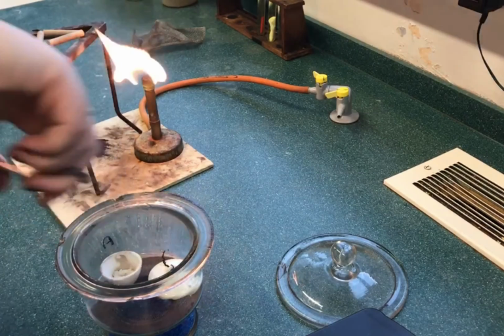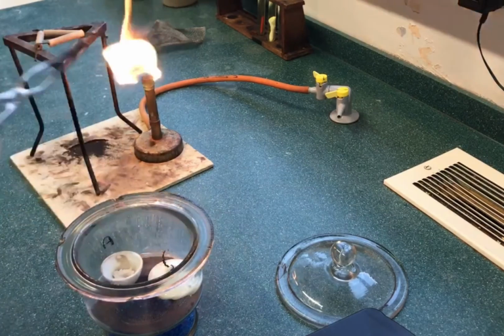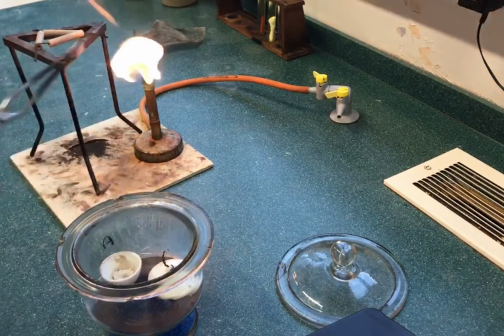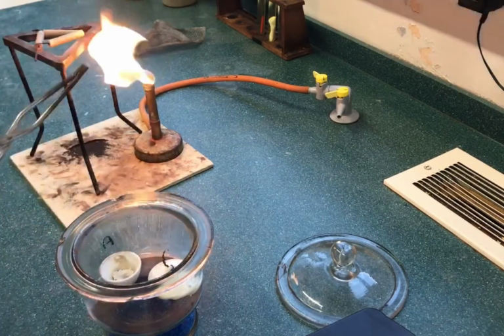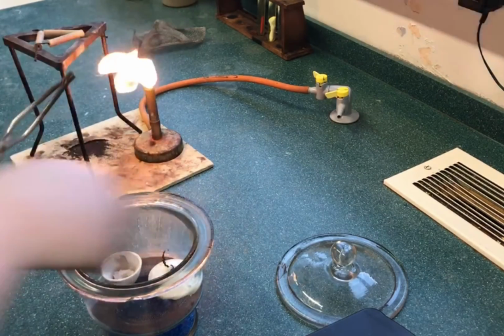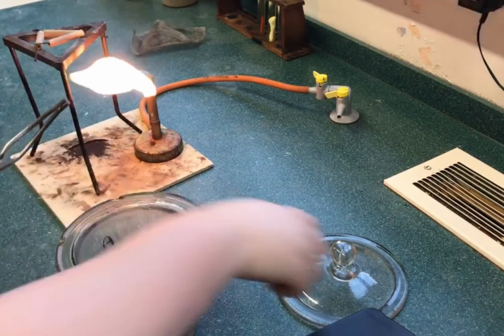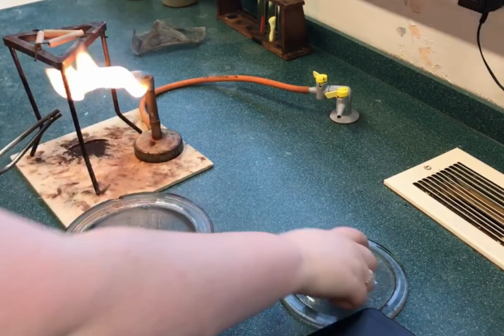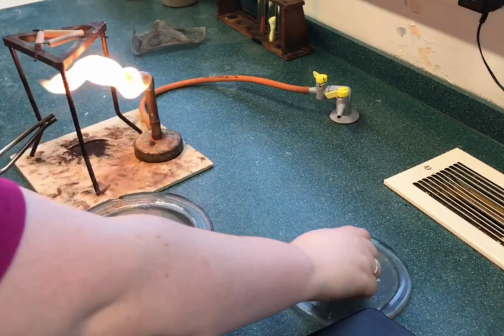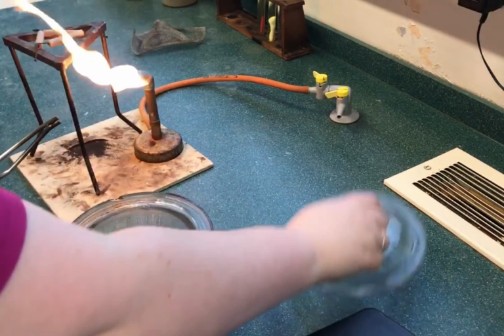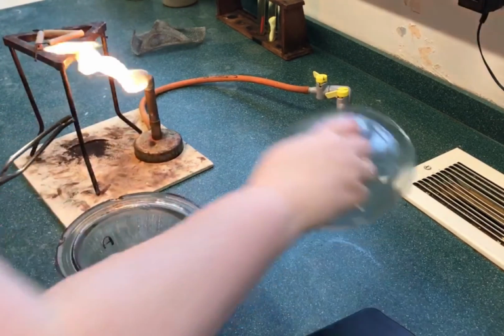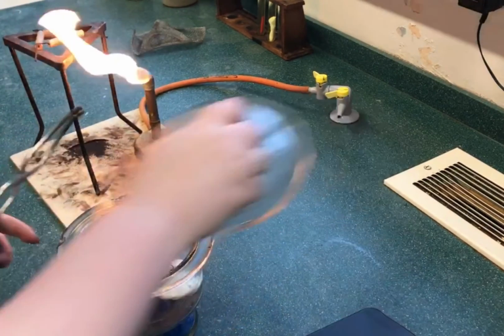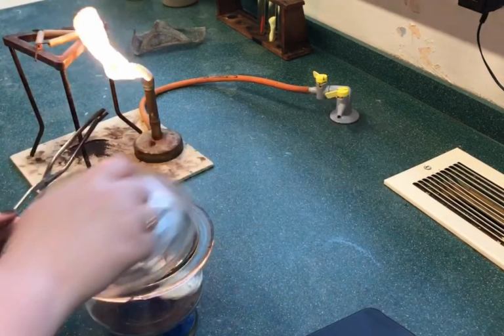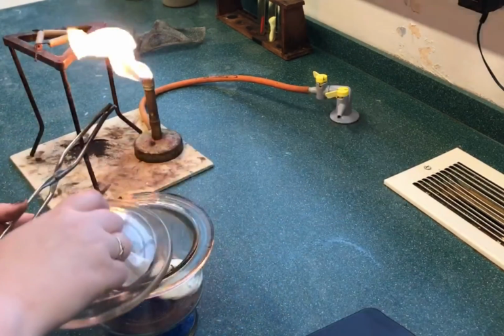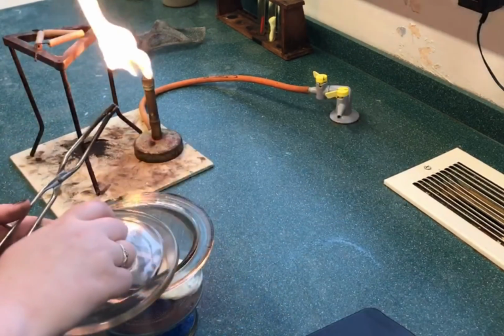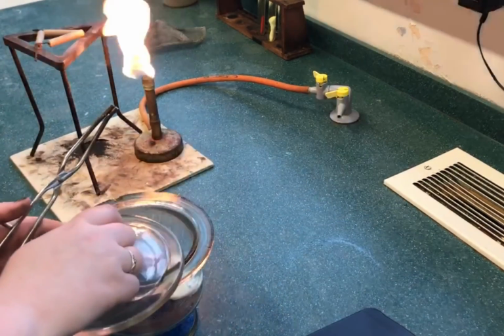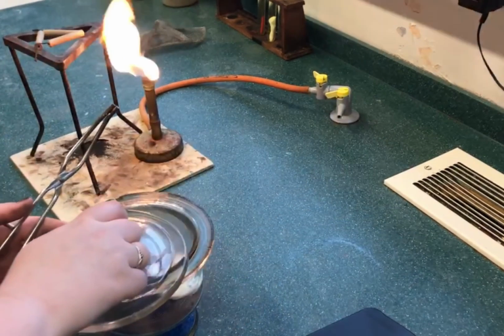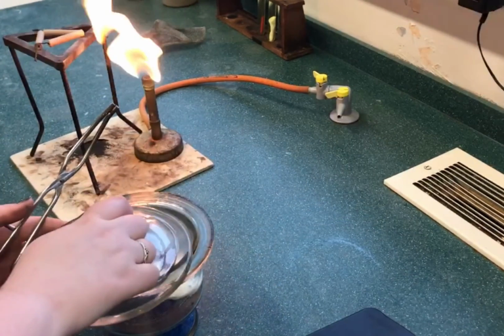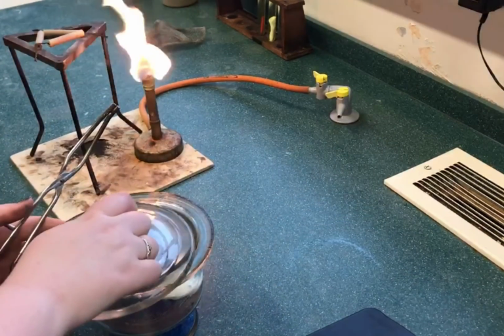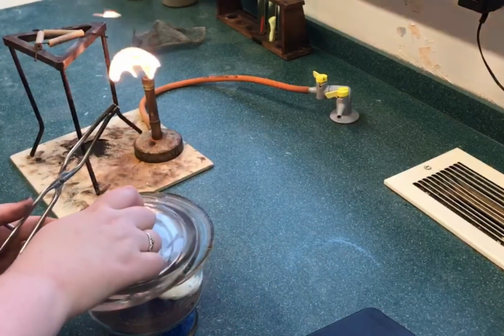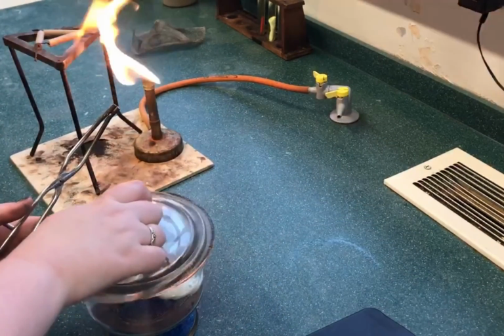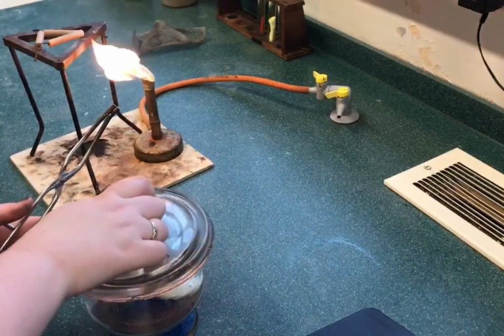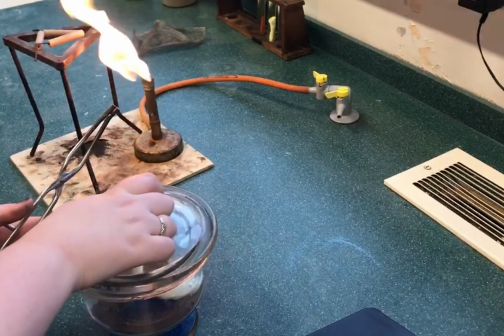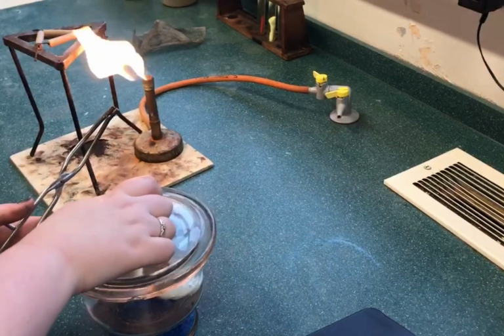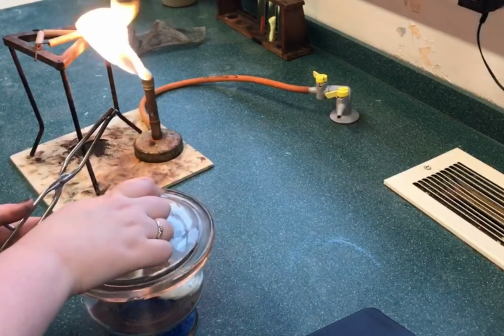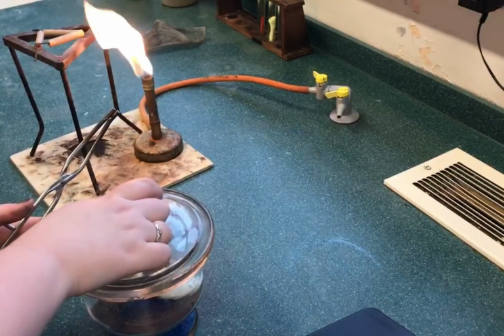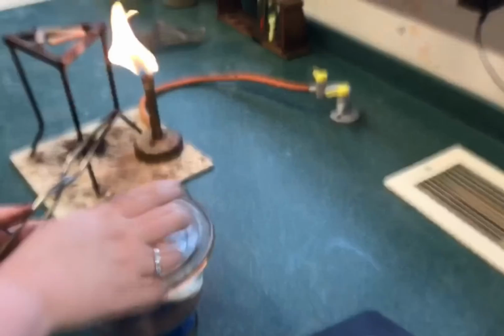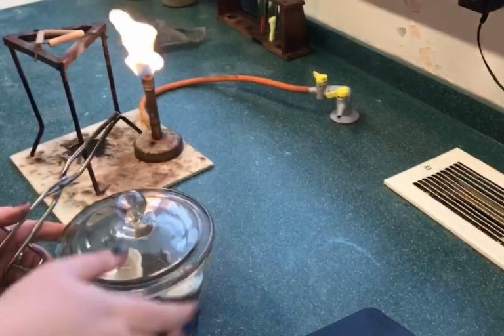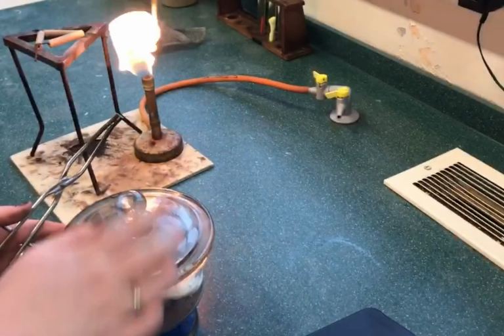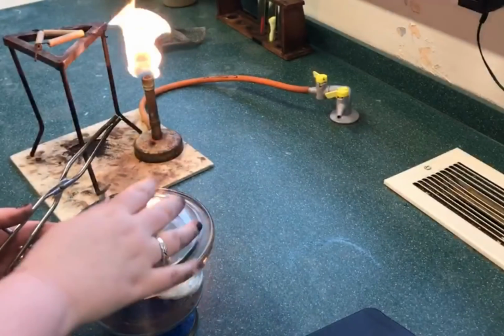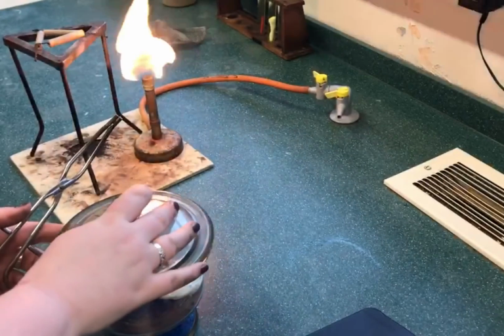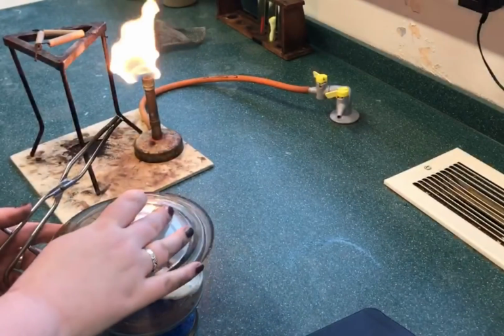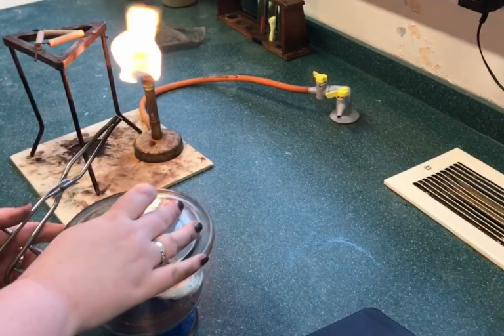This process is repeated until we reach constant mass. This means we get two readings of the same mass.